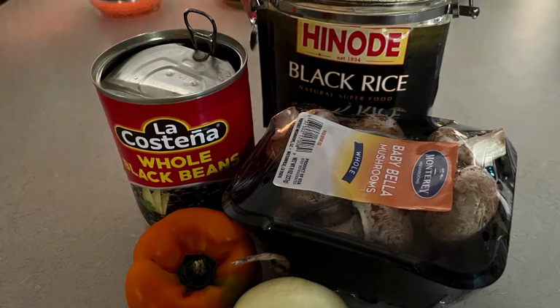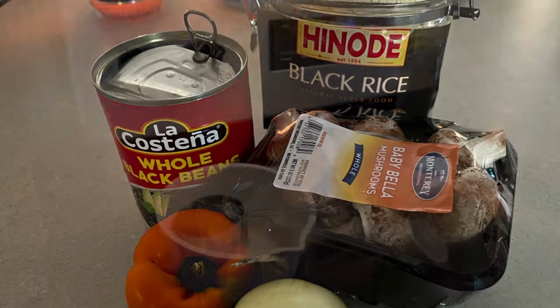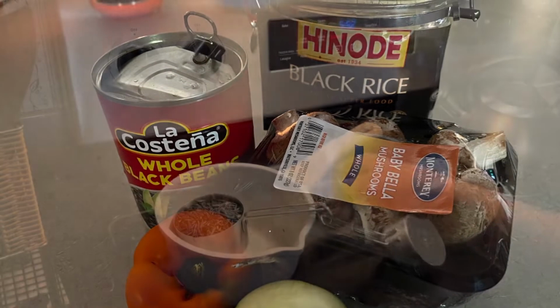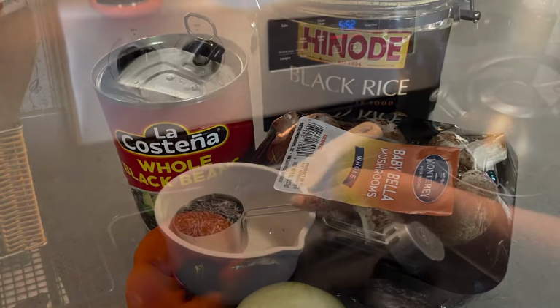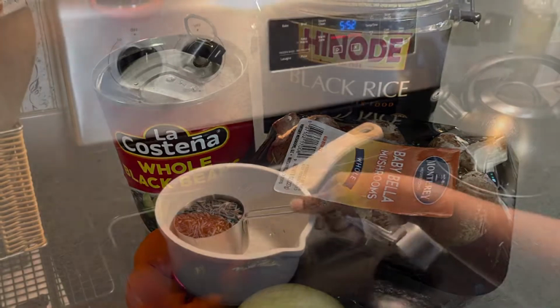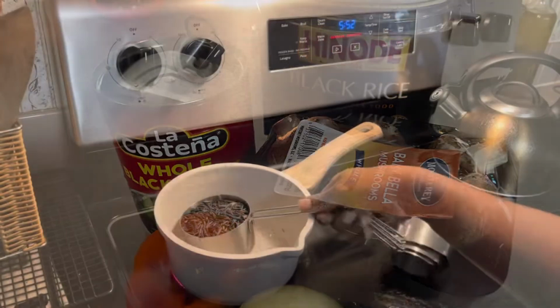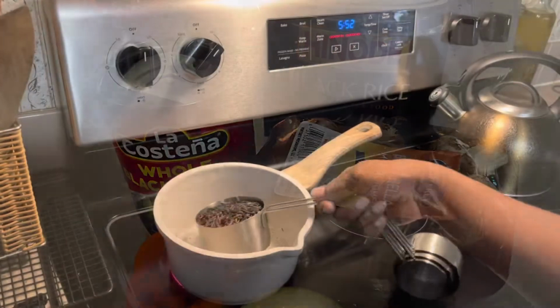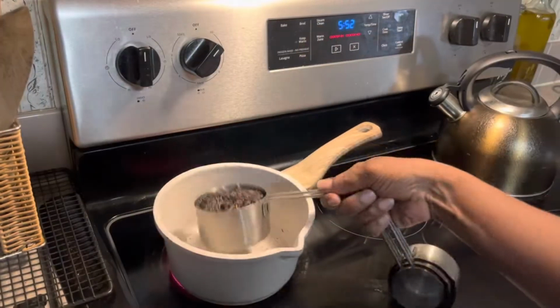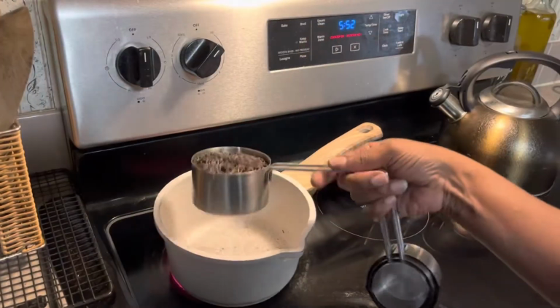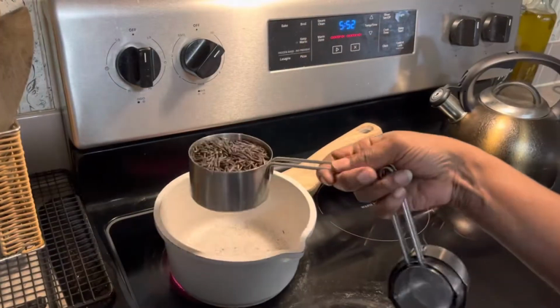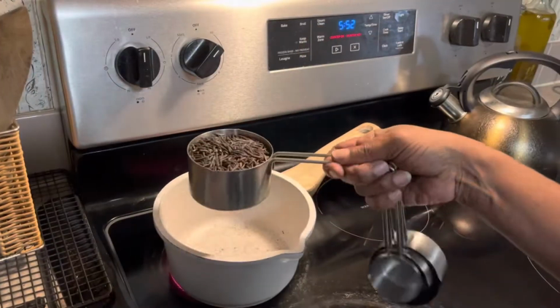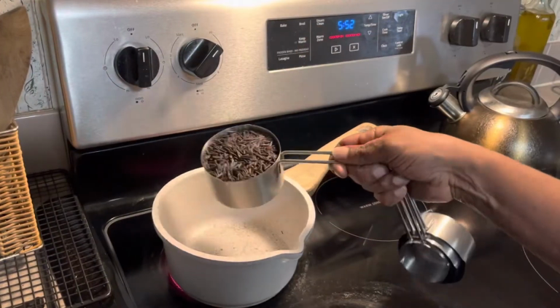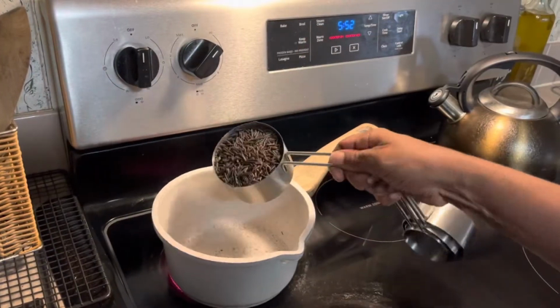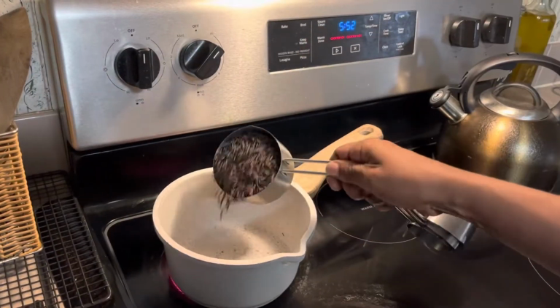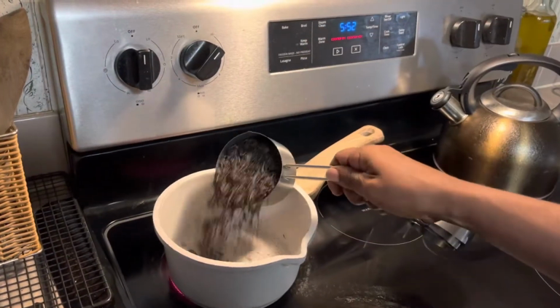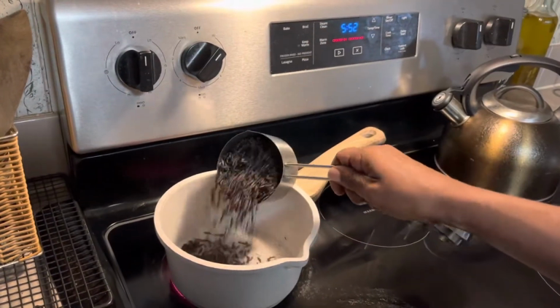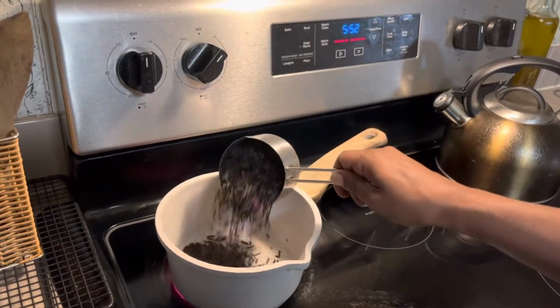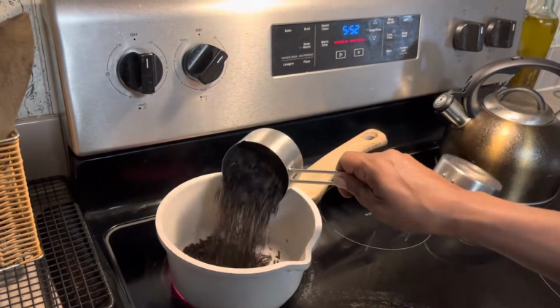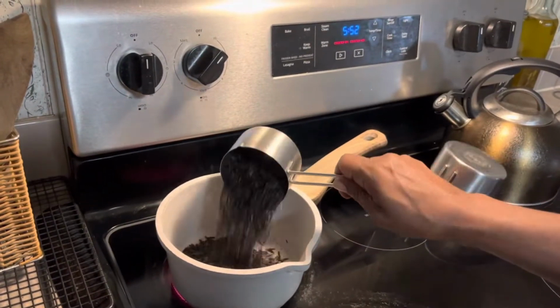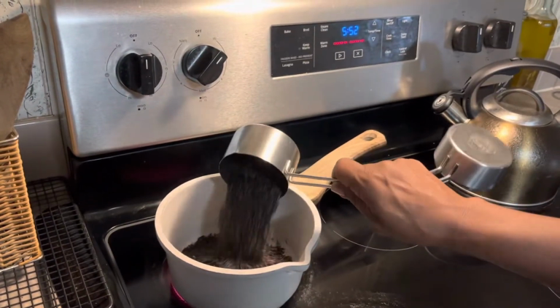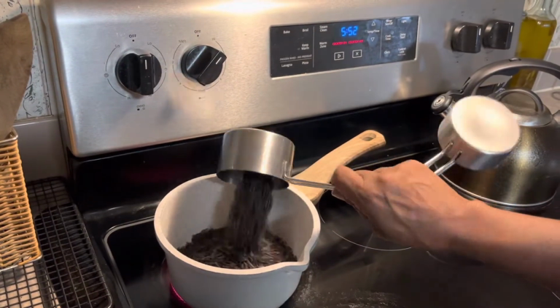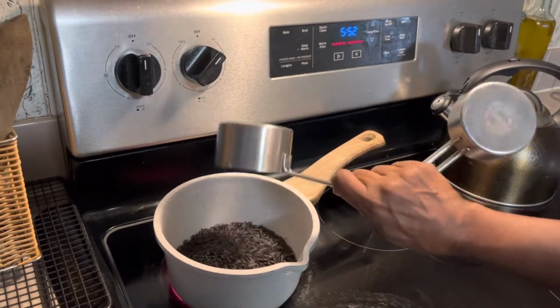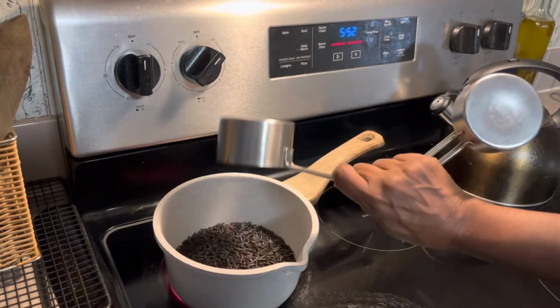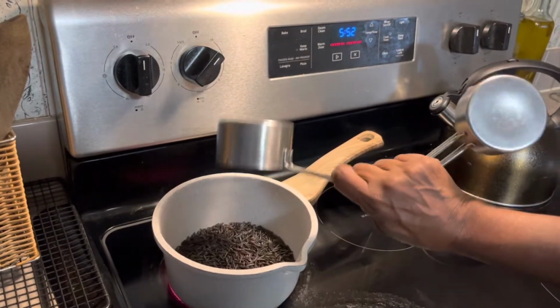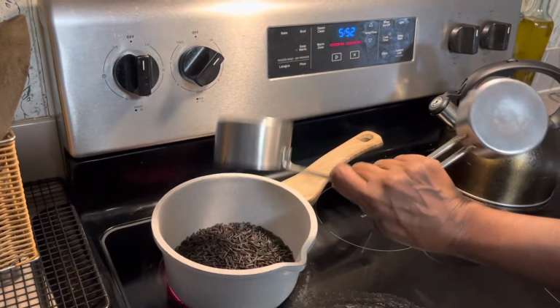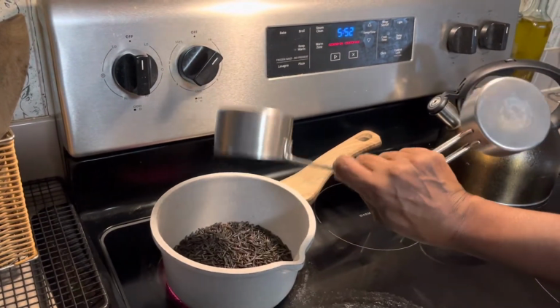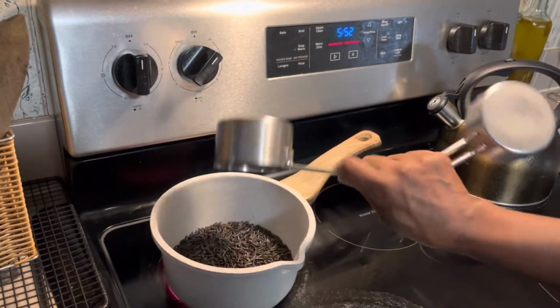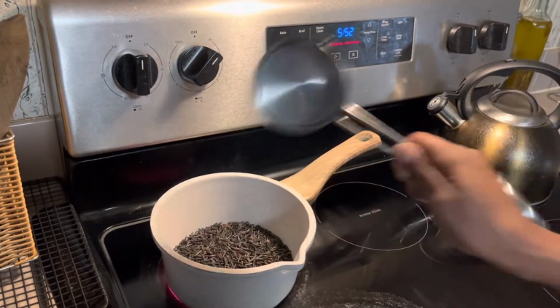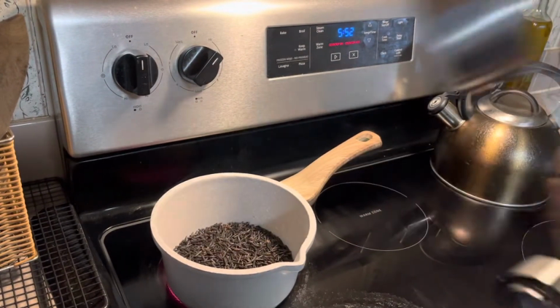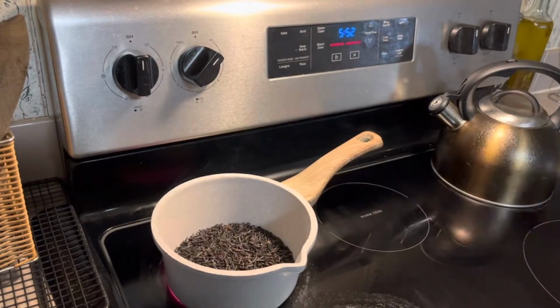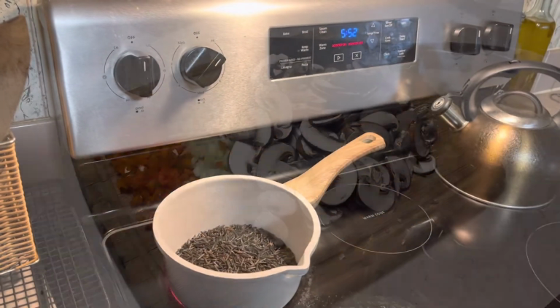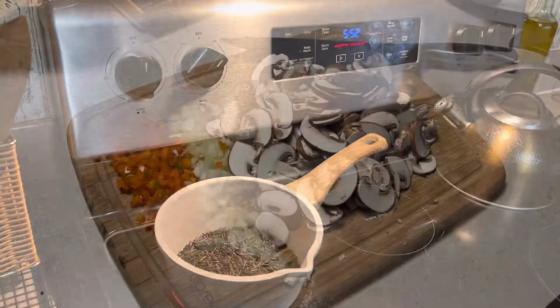I'm going to start with the black rice first because it takes a very long time to cook. Put it in the pot and then add the water.